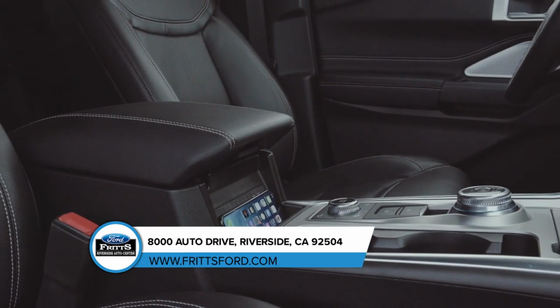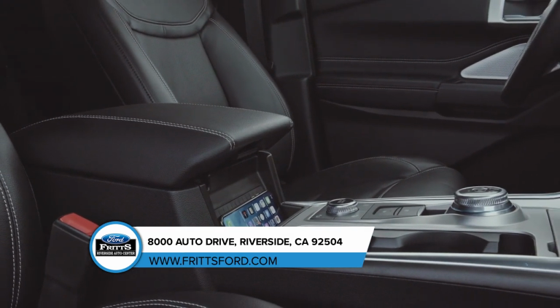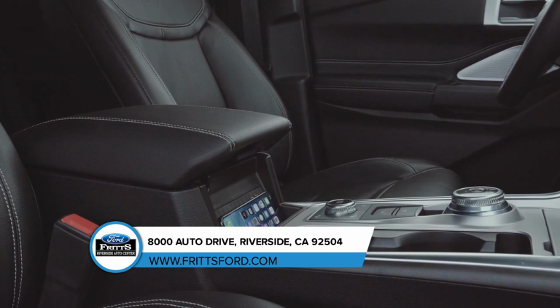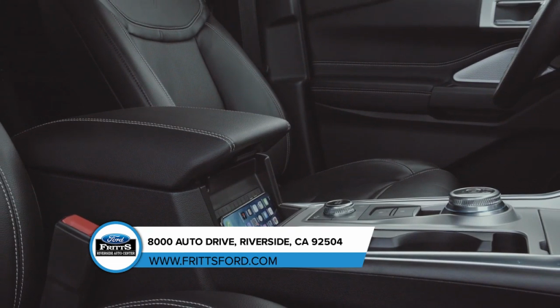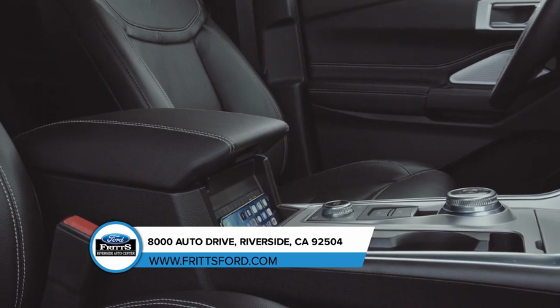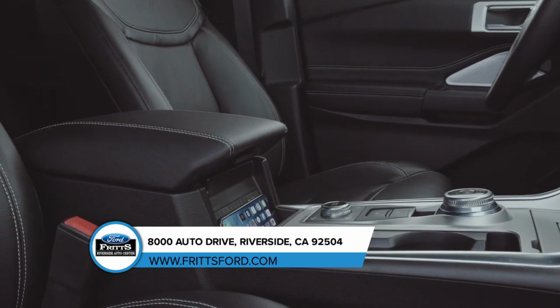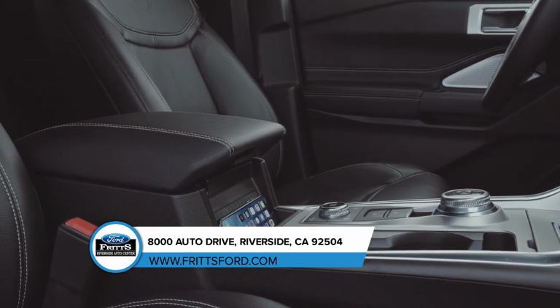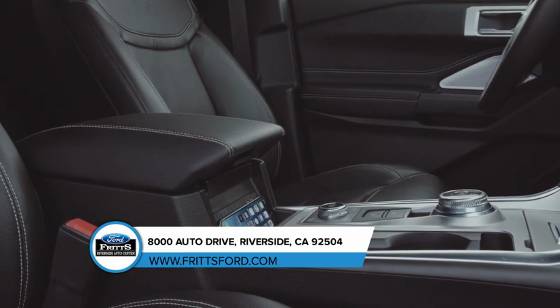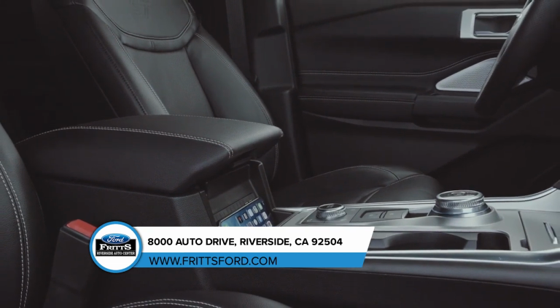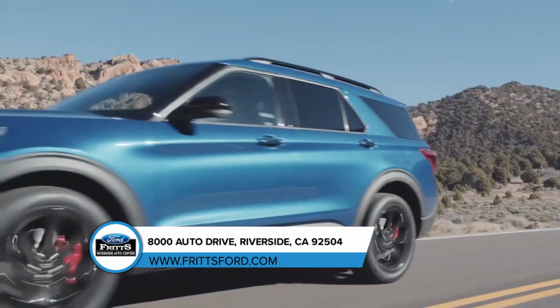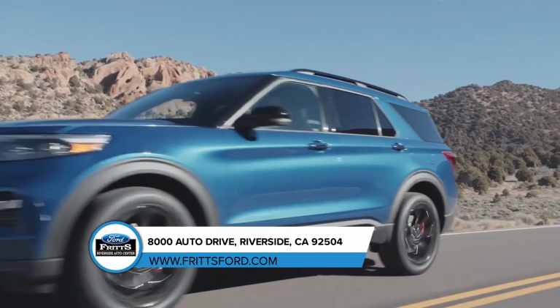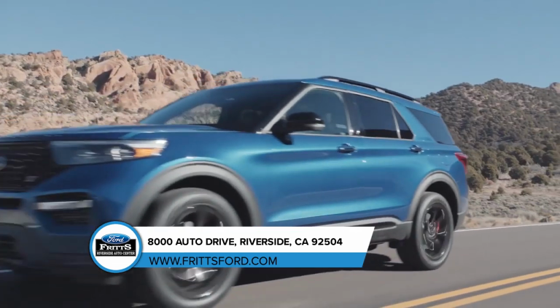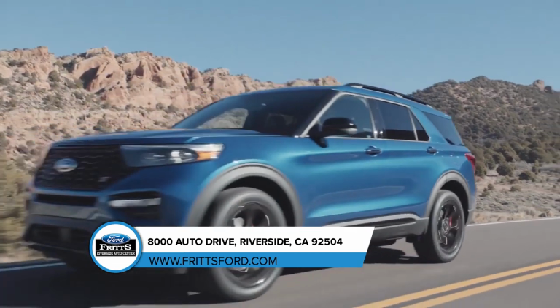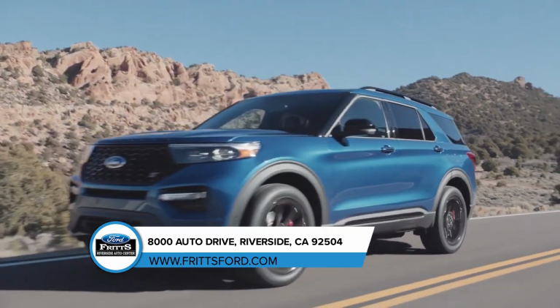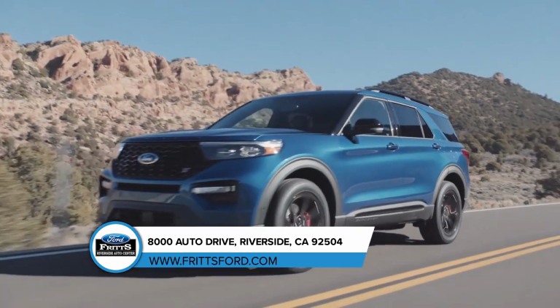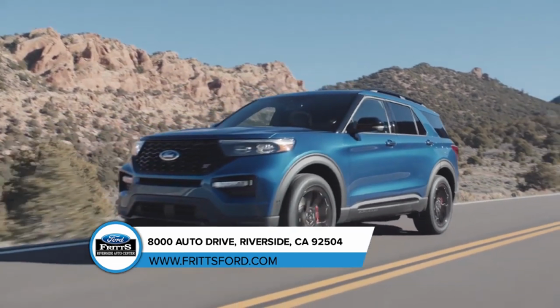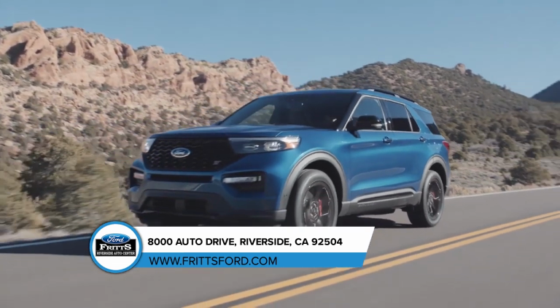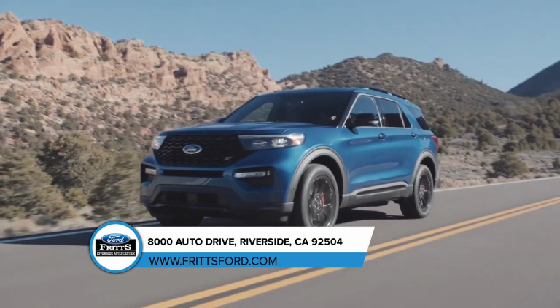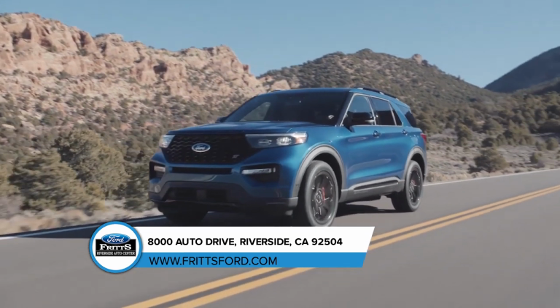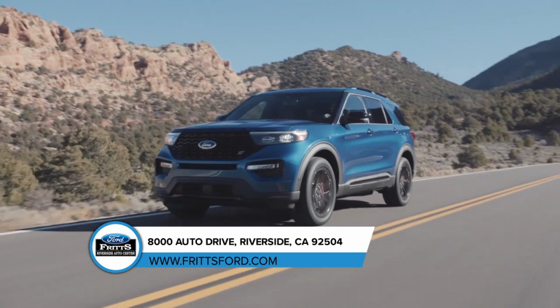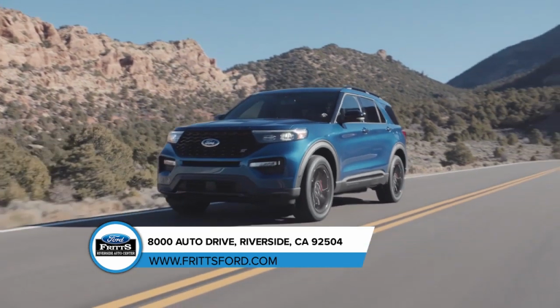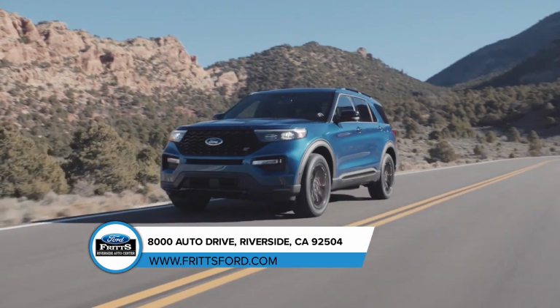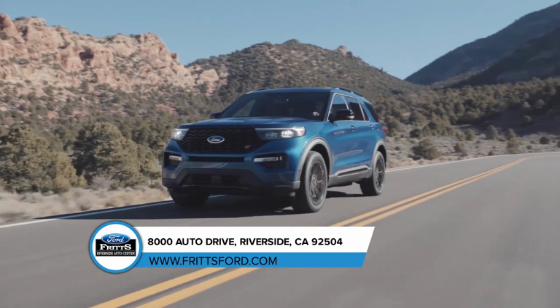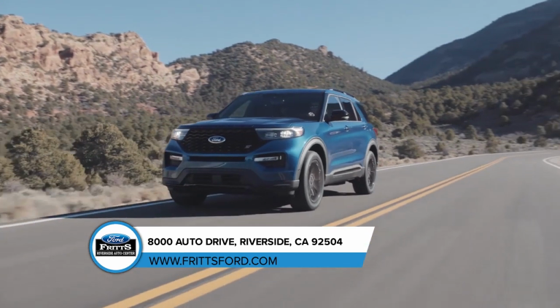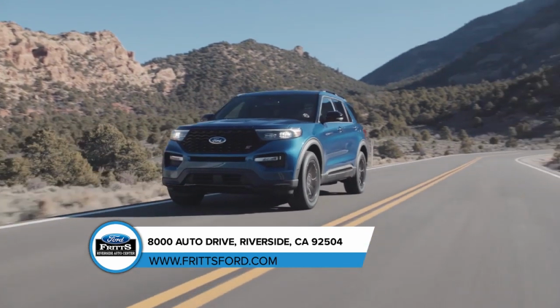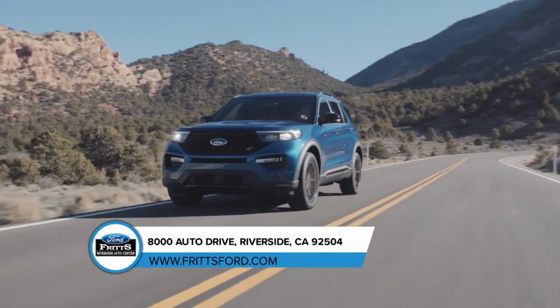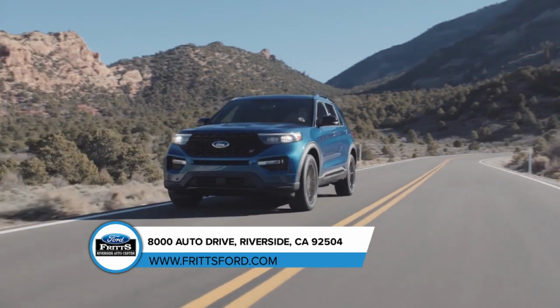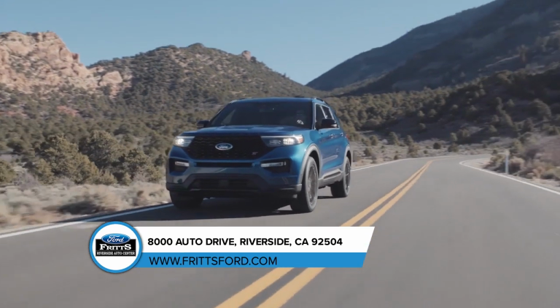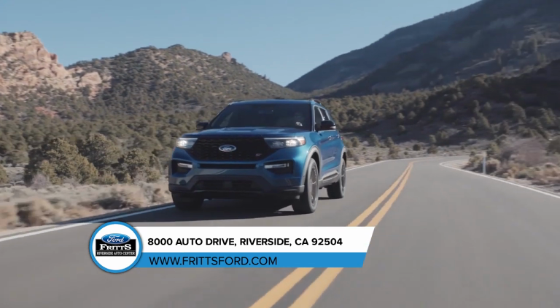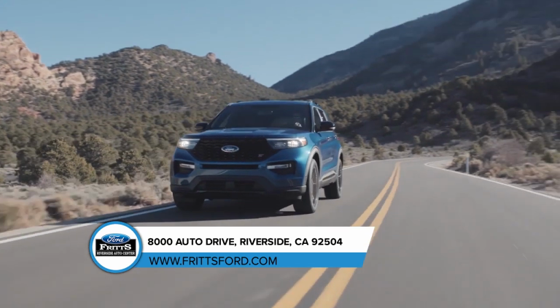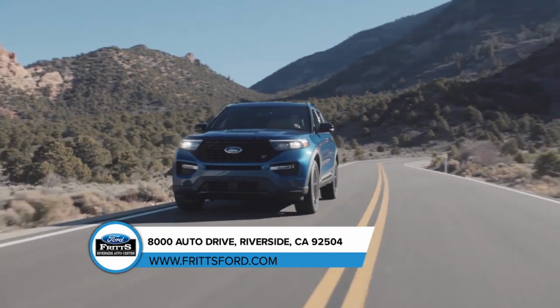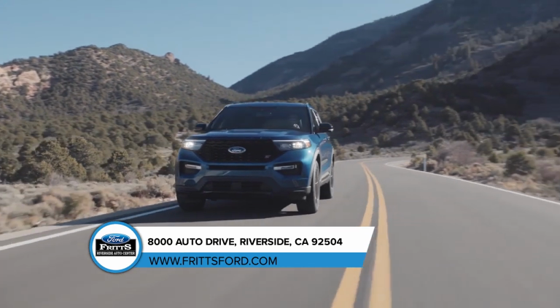Visit us today for more information on the all-new Ford Explorer.